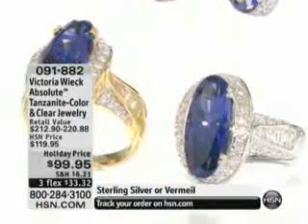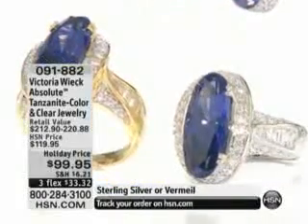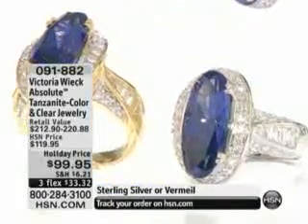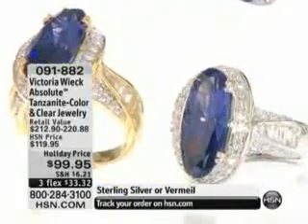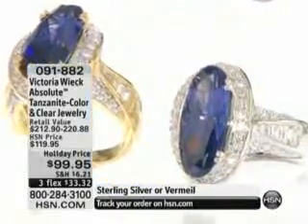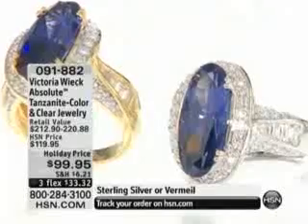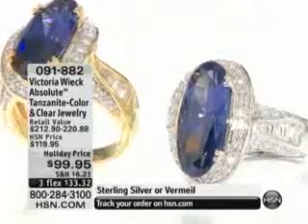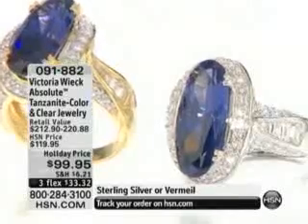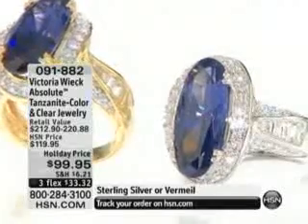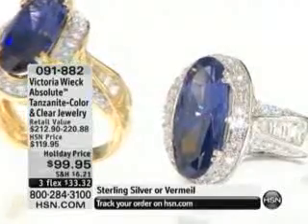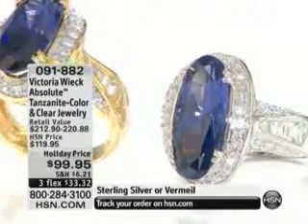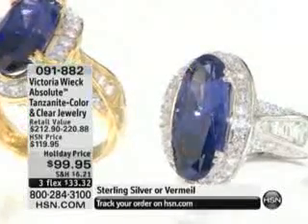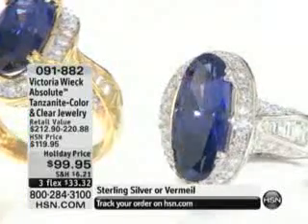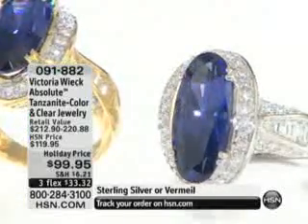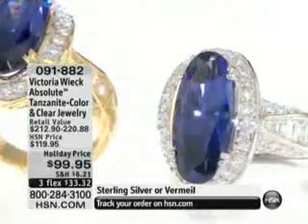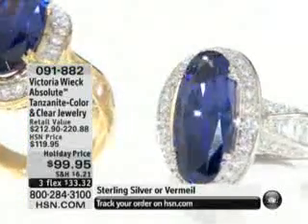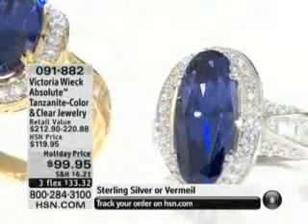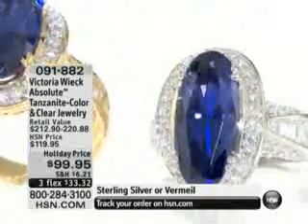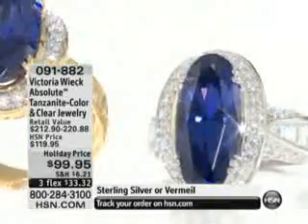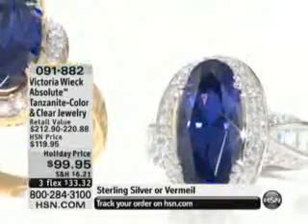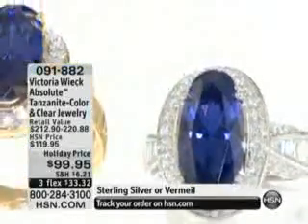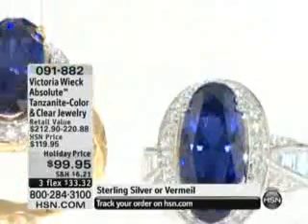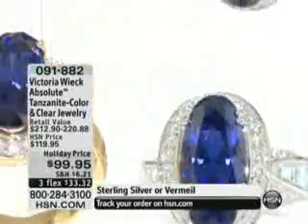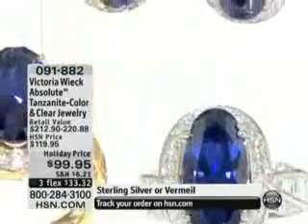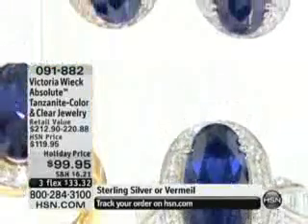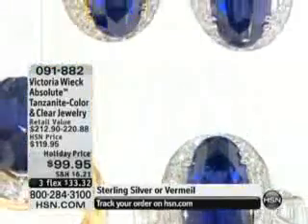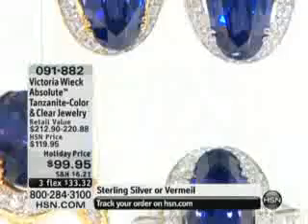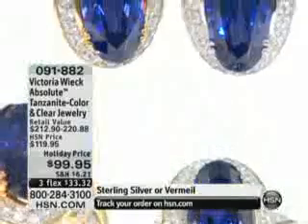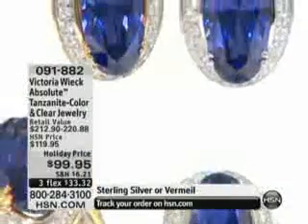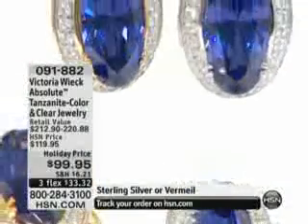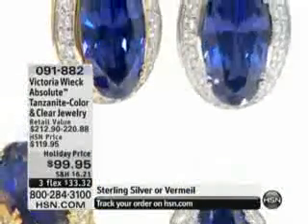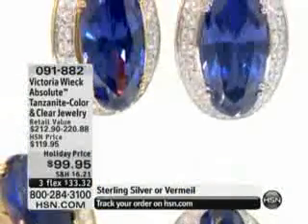If you want that ruby, good luck — that will be coming up. But right now, front and center, we are going to talk tanzanite tonight.